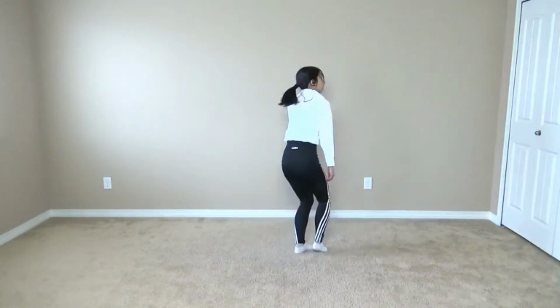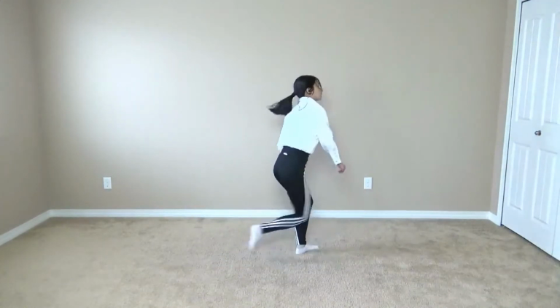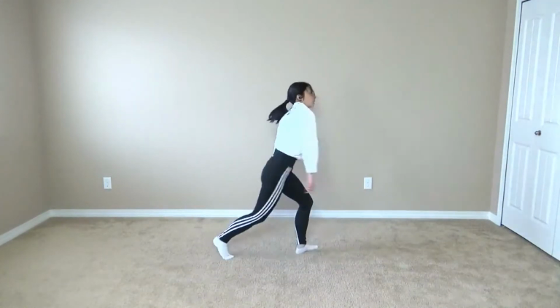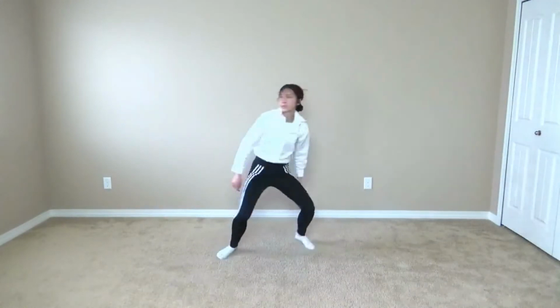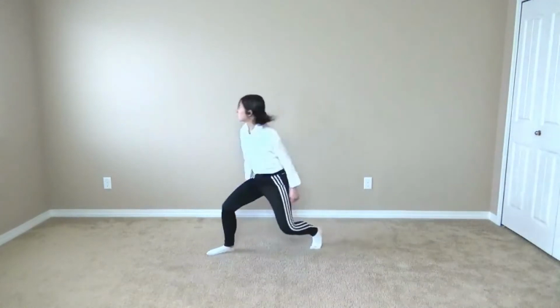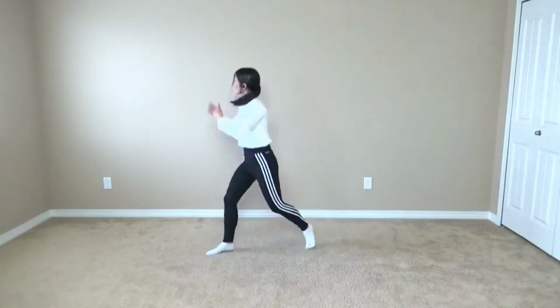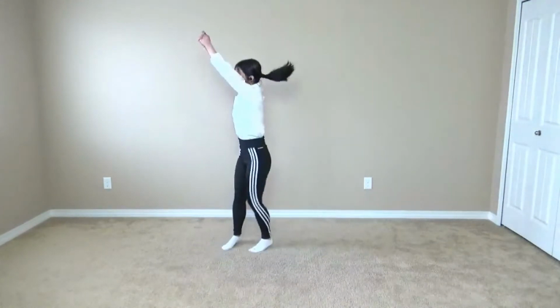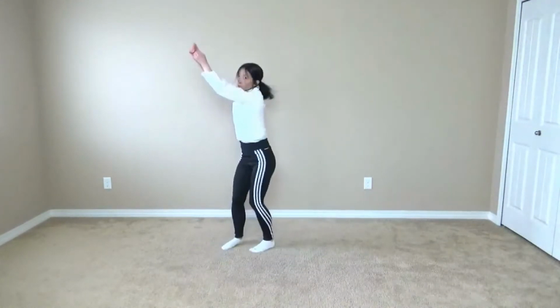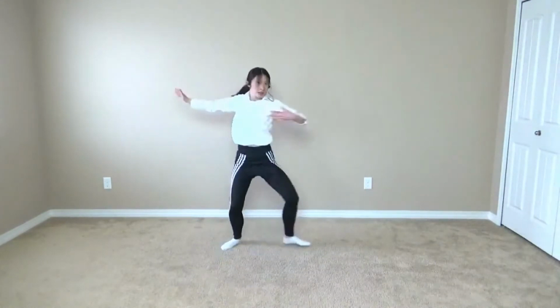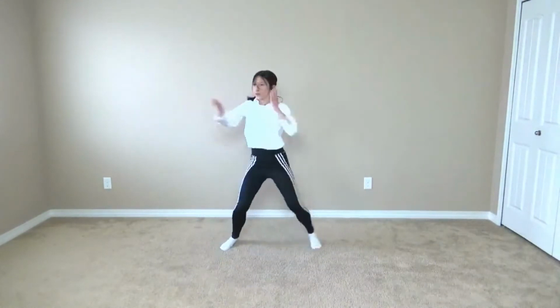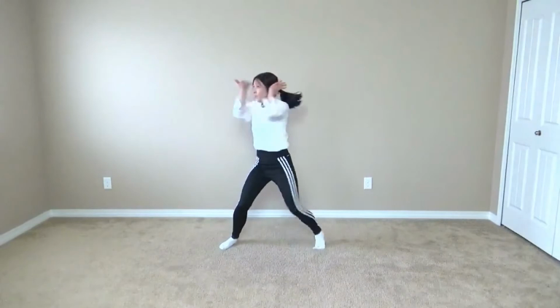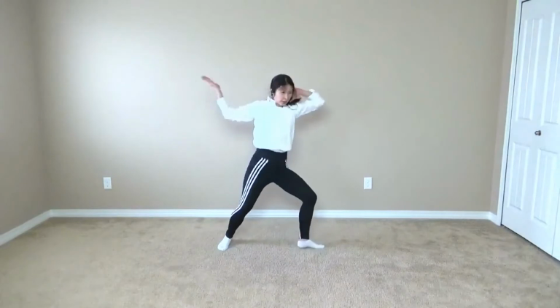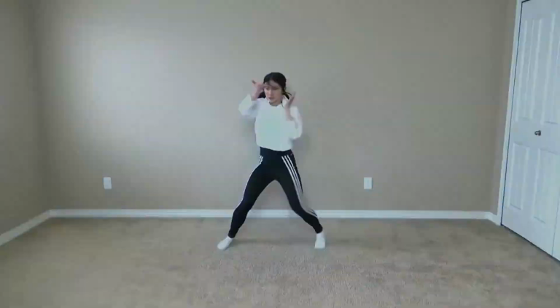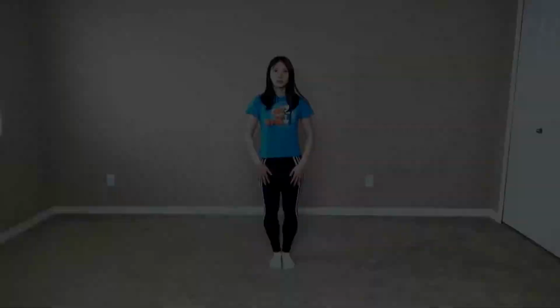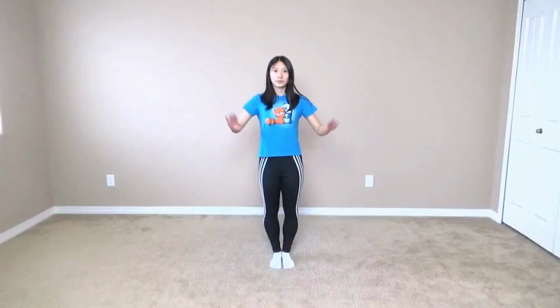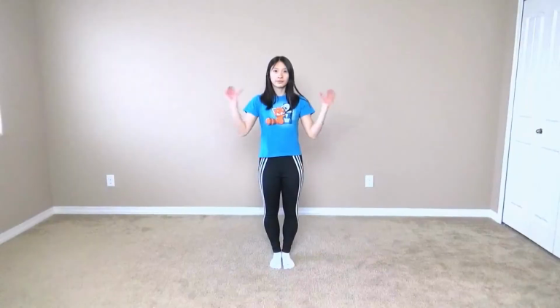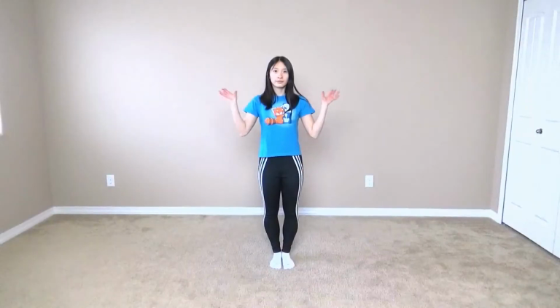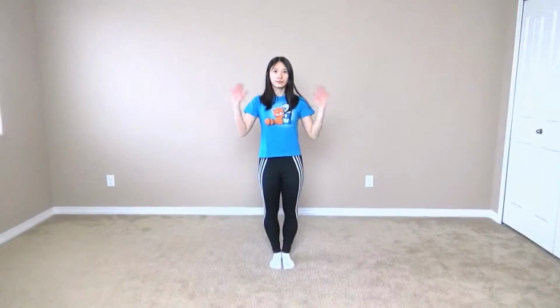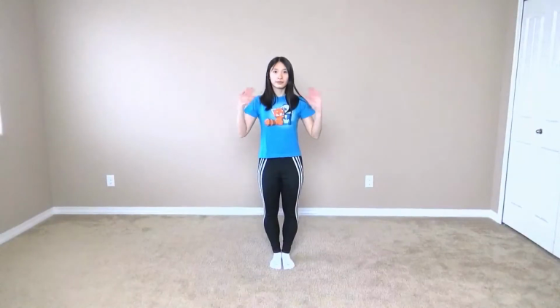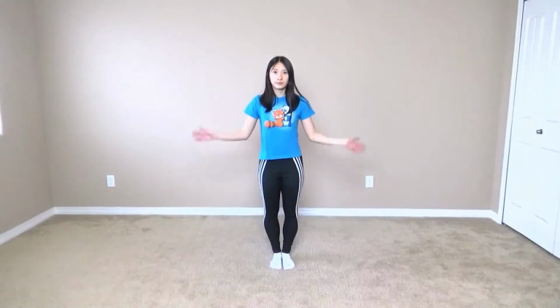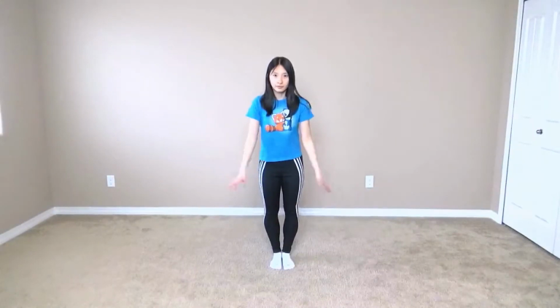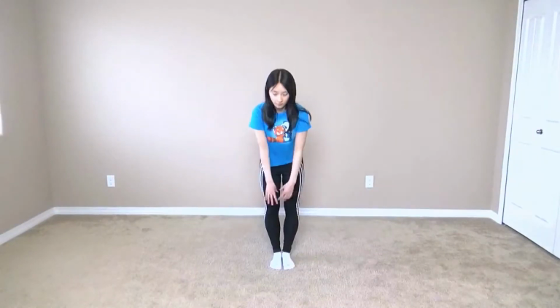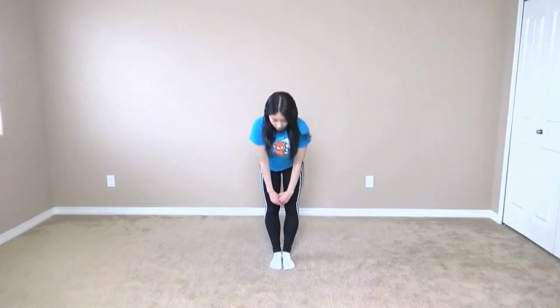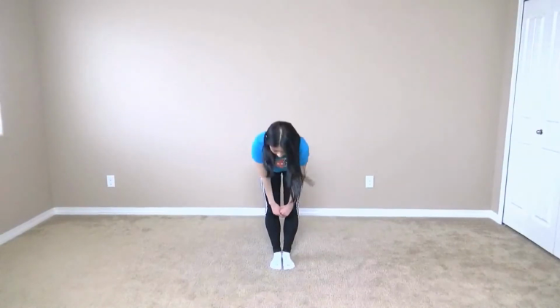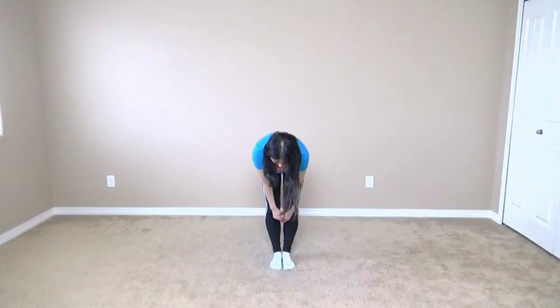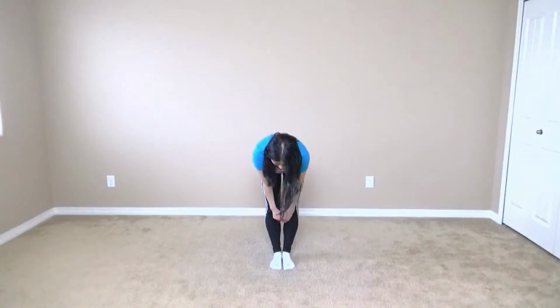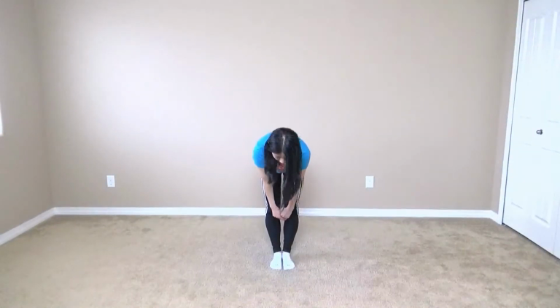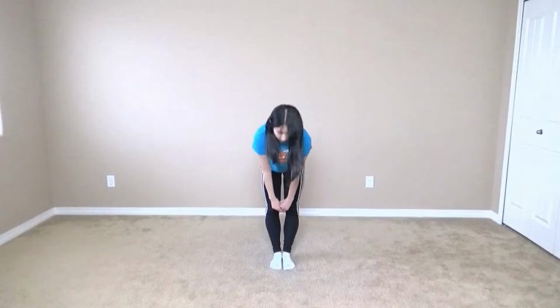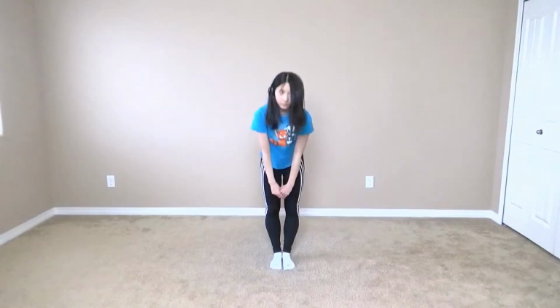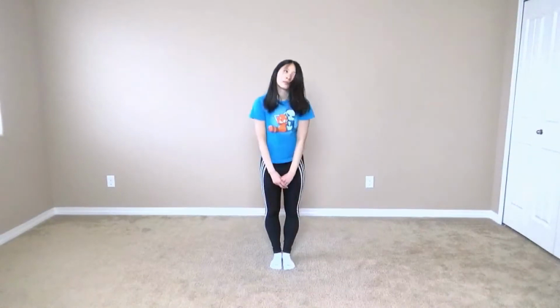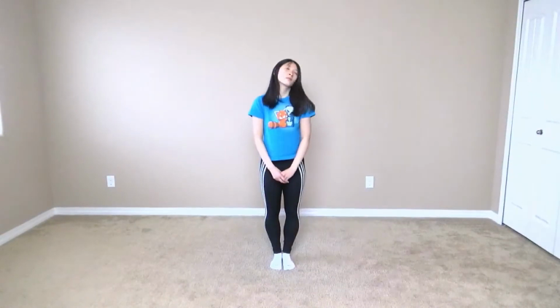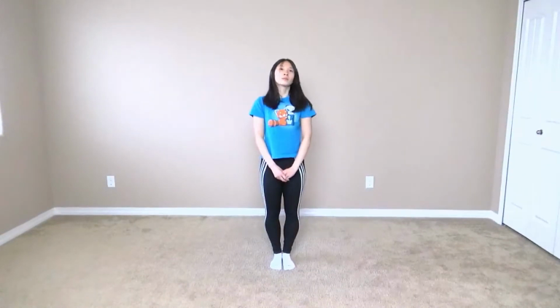Today I will be teaching you guys the first course. Let's get started.